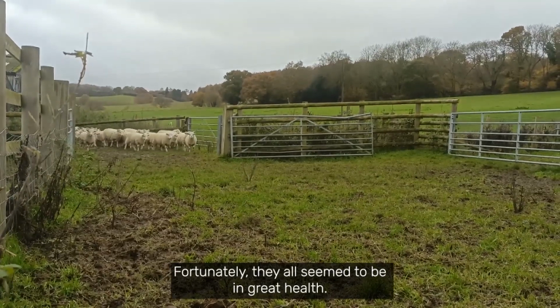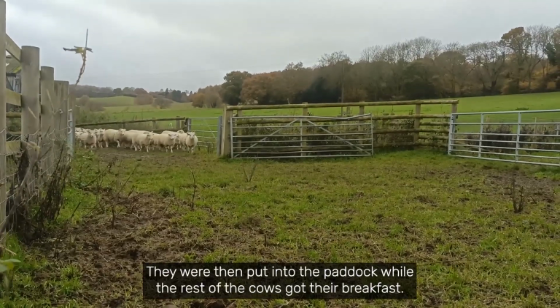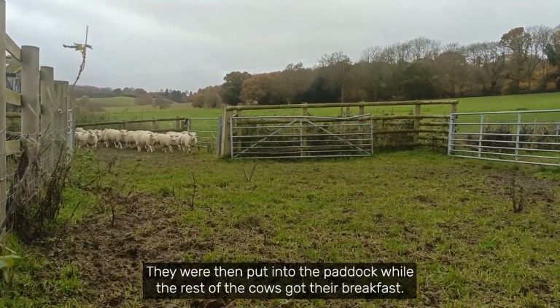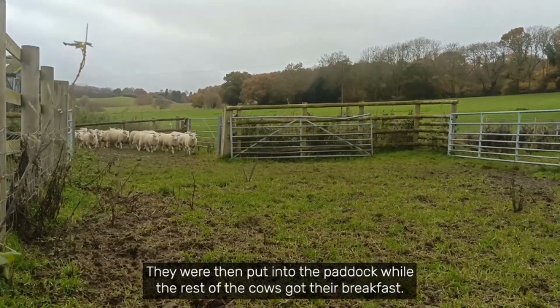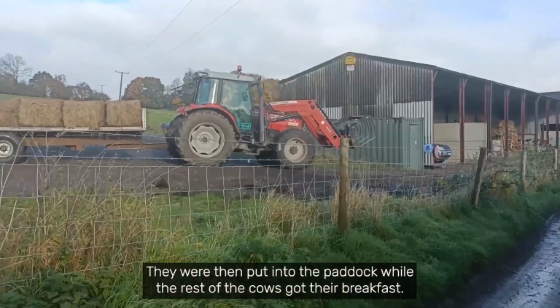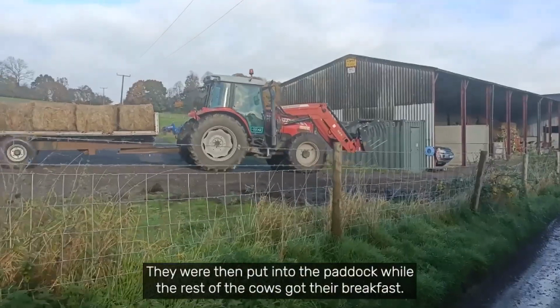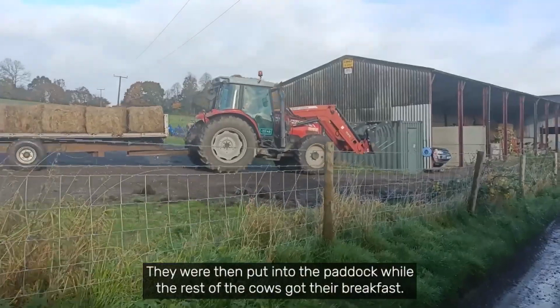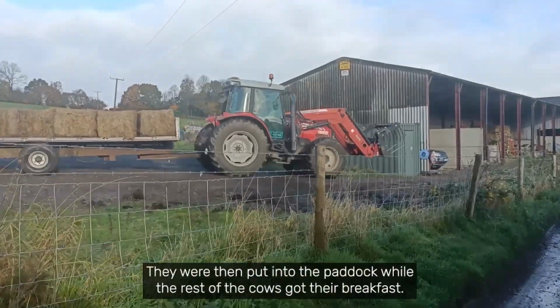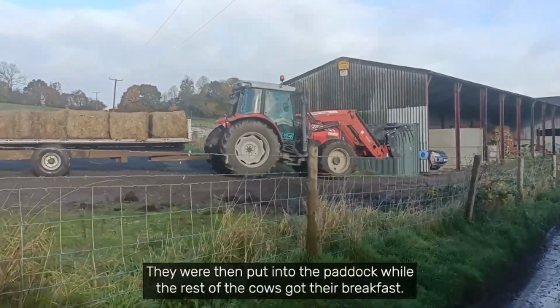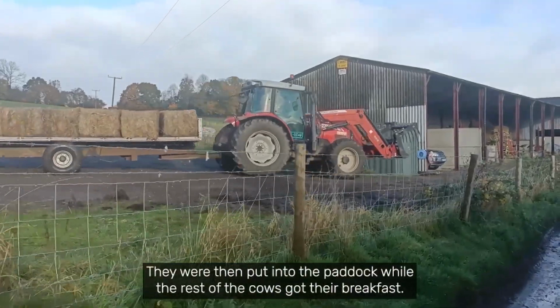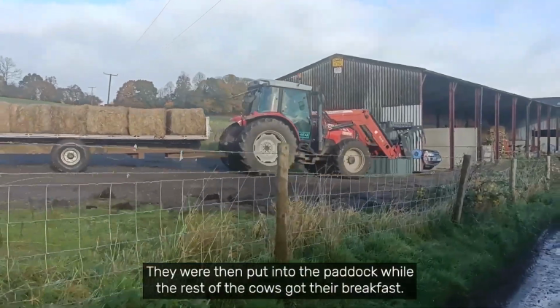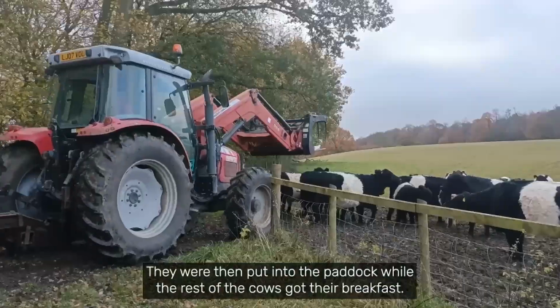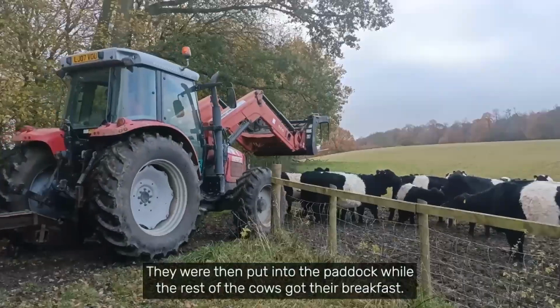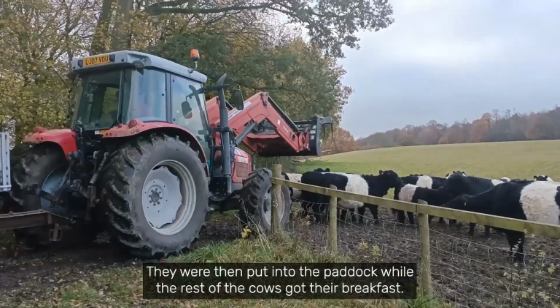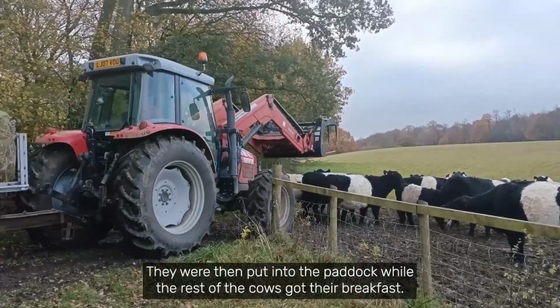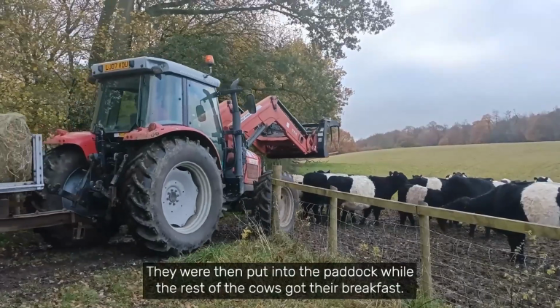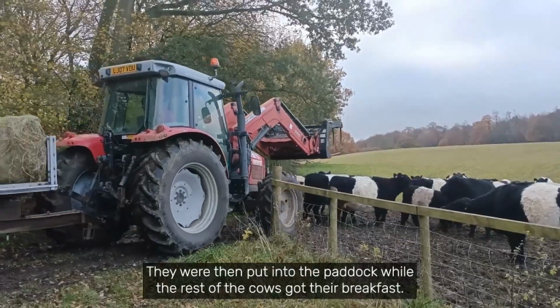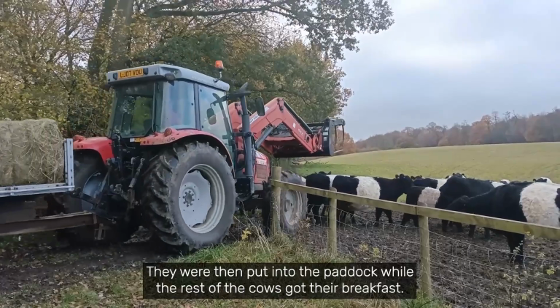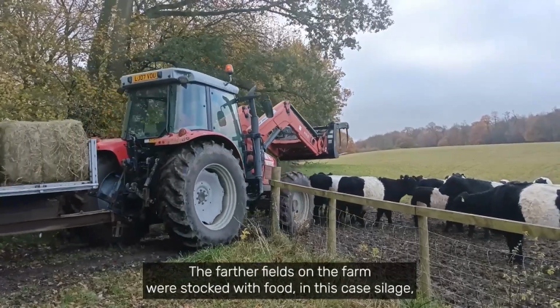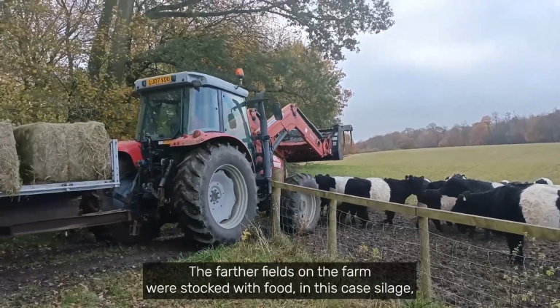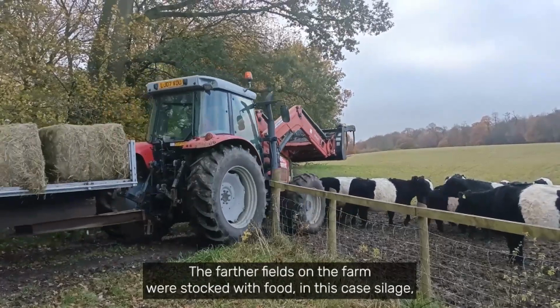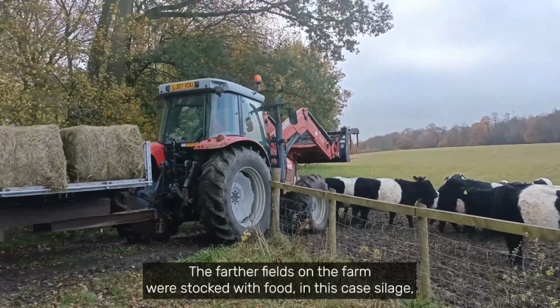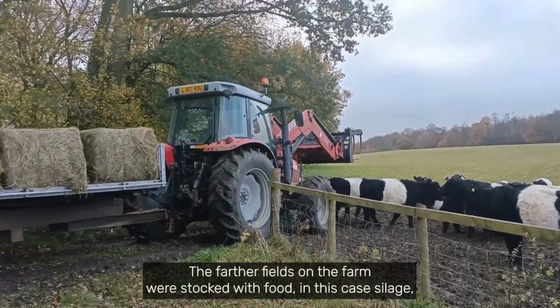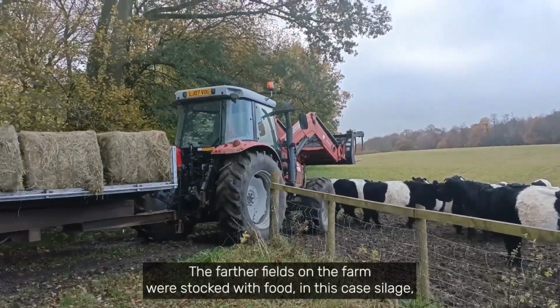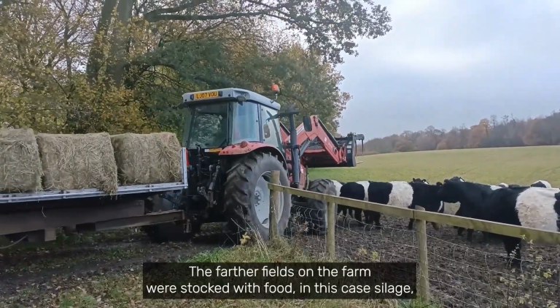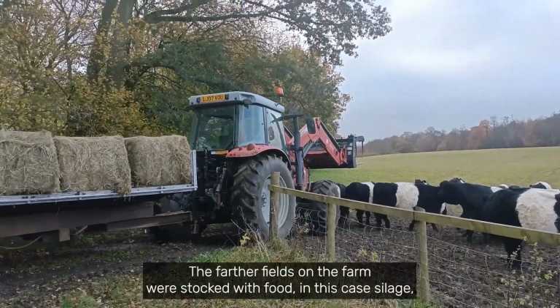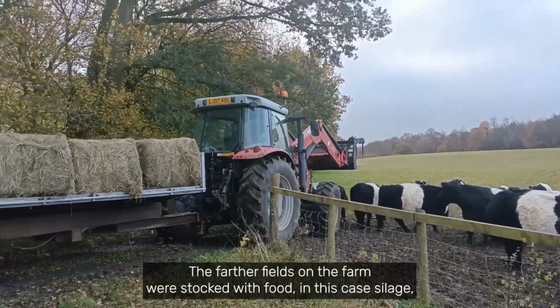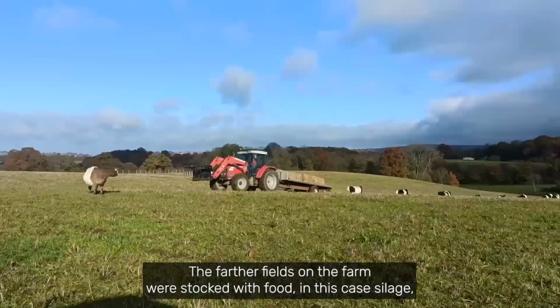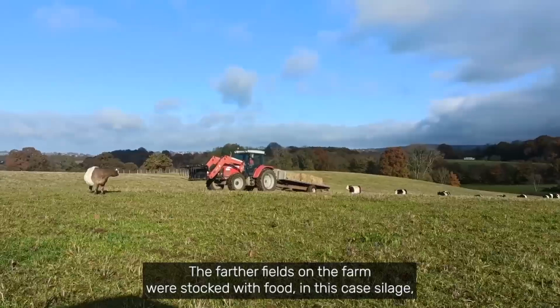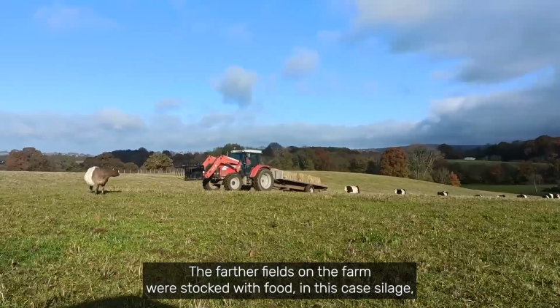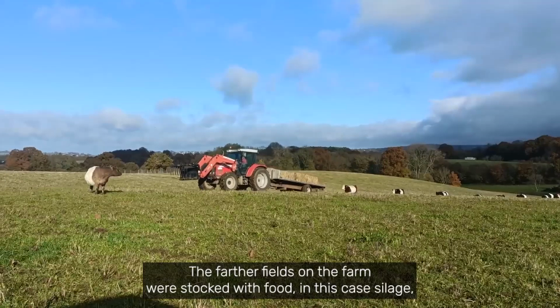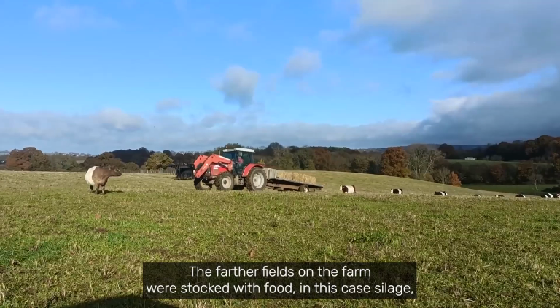They were then put into the paddock while the rest of the cows got their breakfast. The farther fields on the farm were stocked with food — in this case silage.